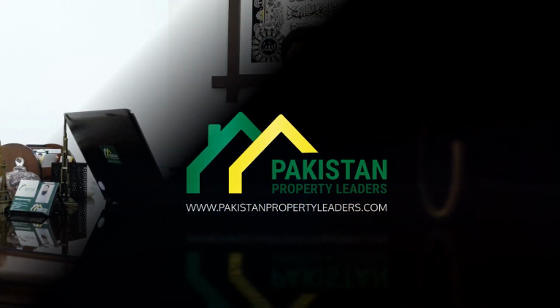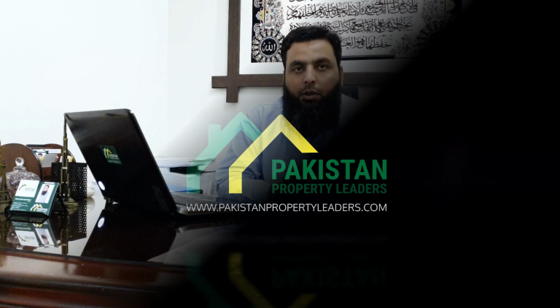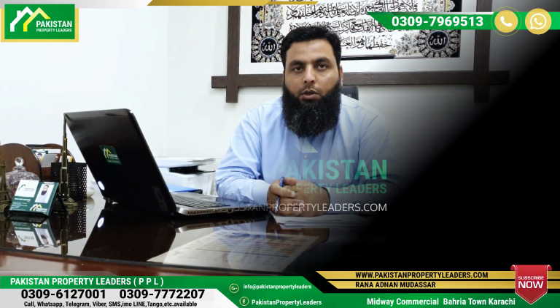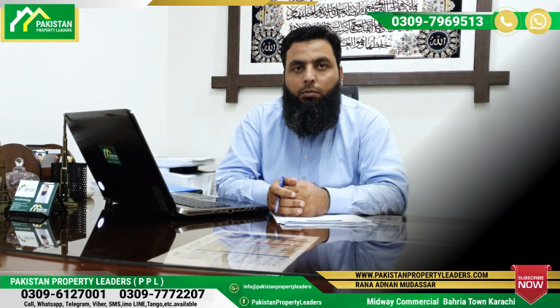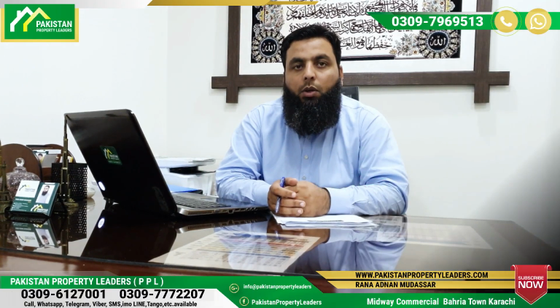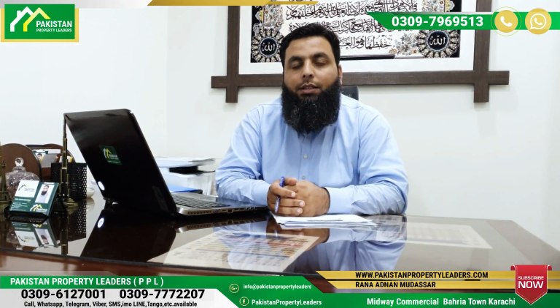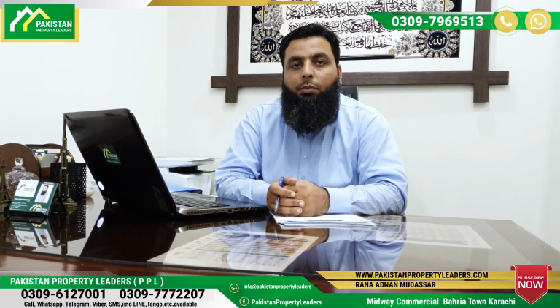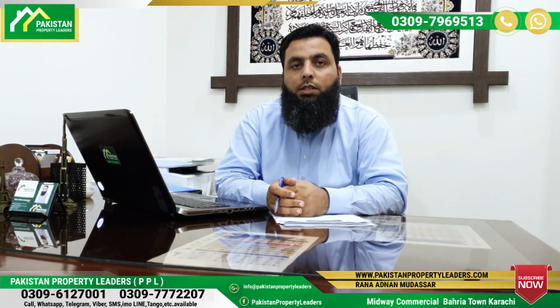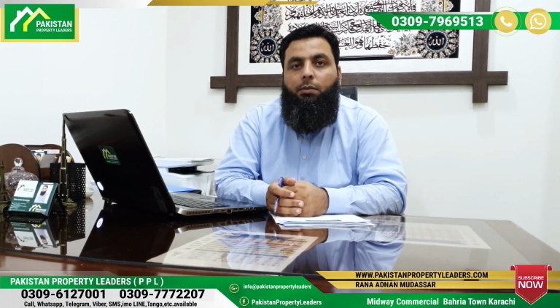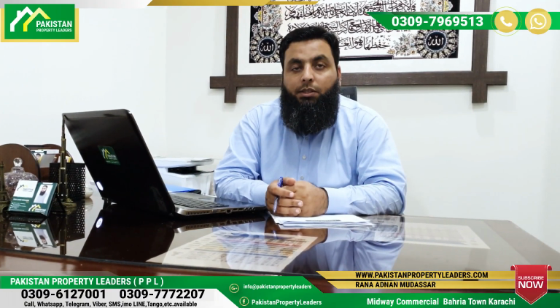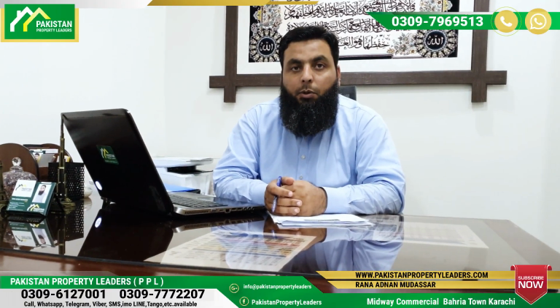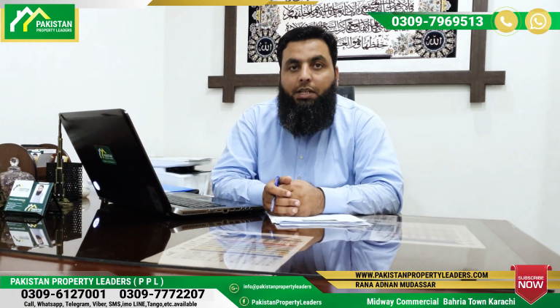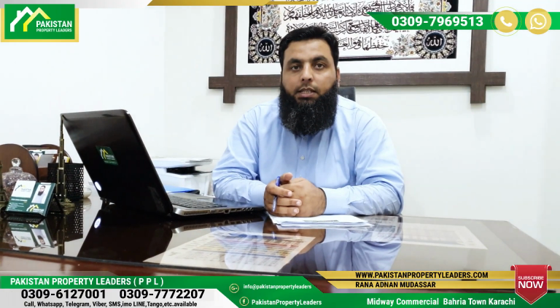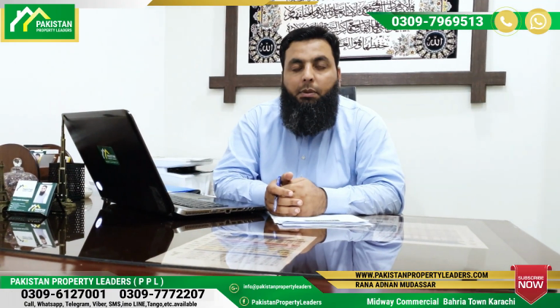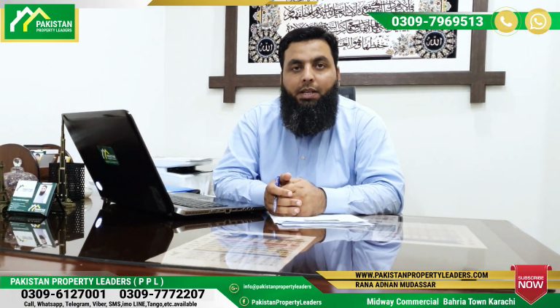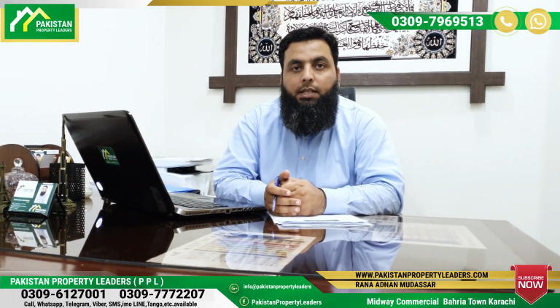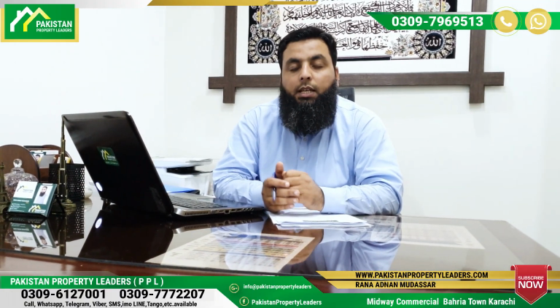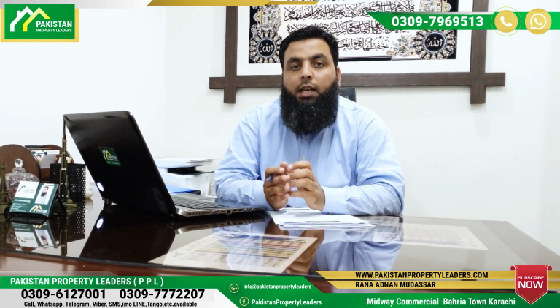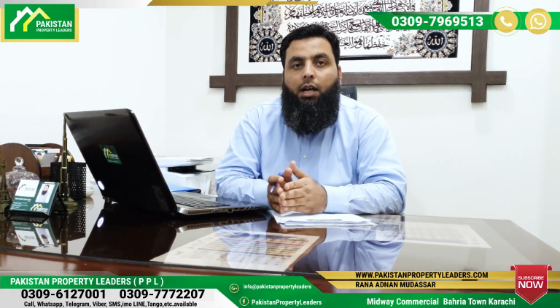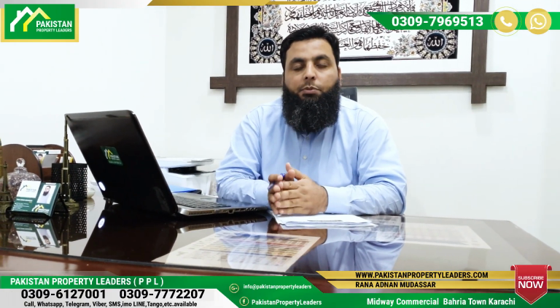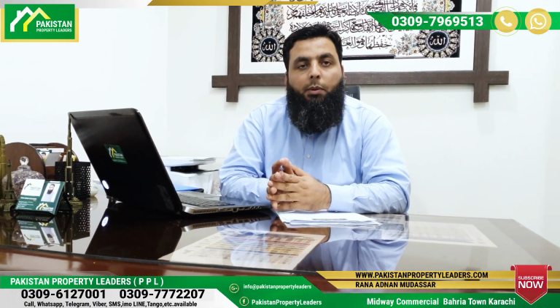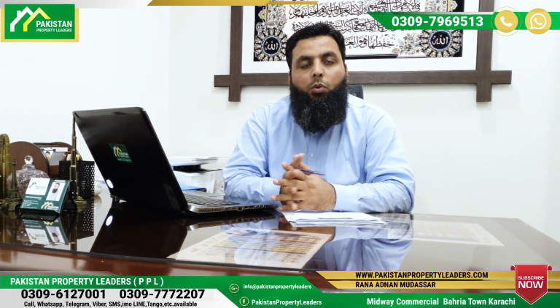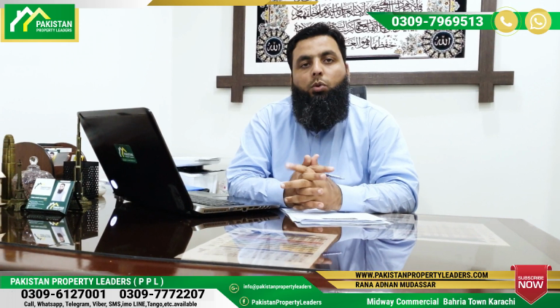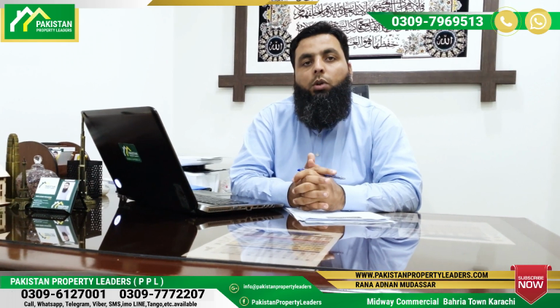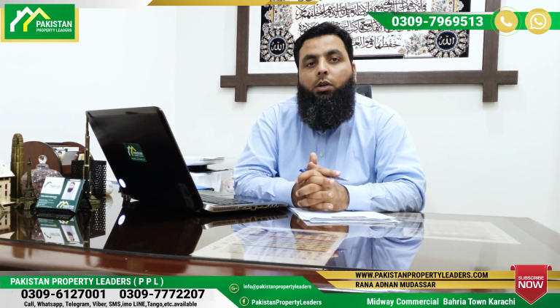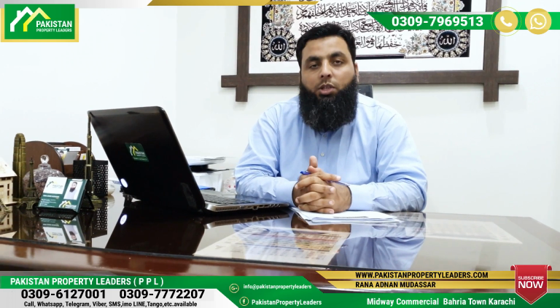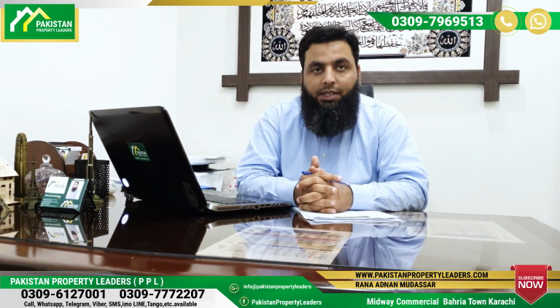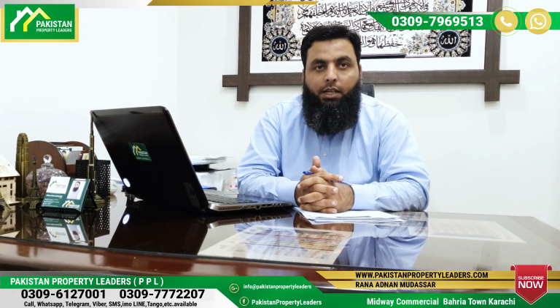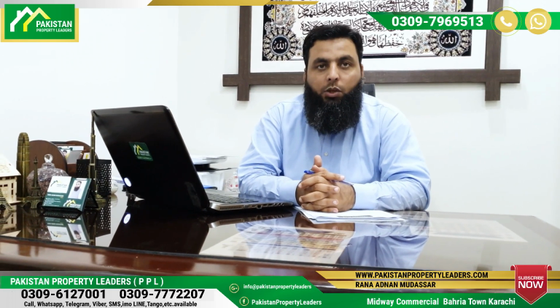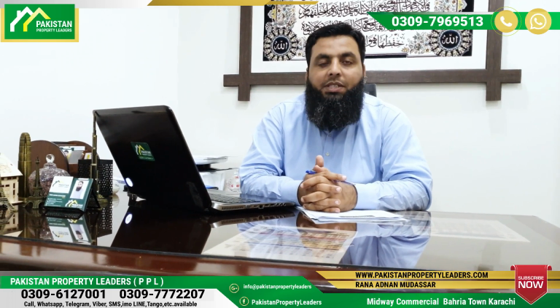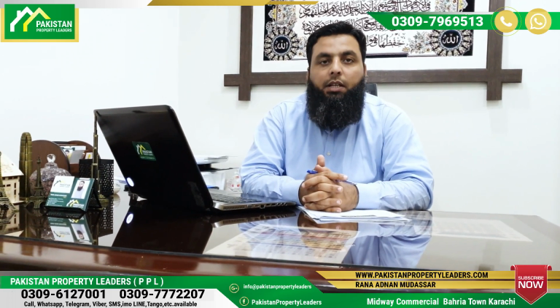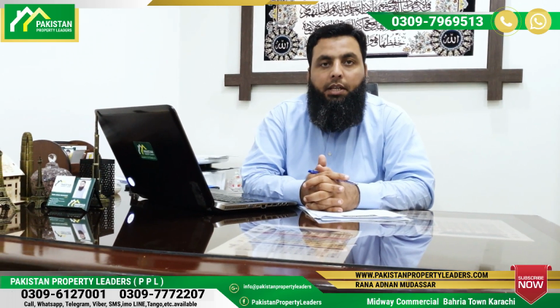Hi, I'm from Pakistan Property Leaders PPL, and I want to give you some updates on Phase 30.